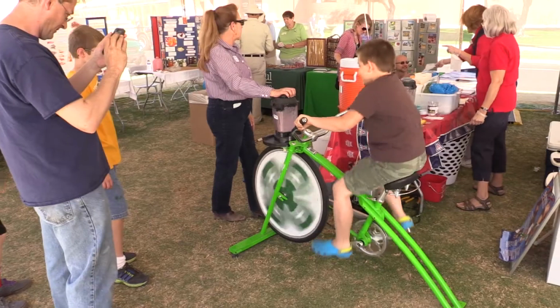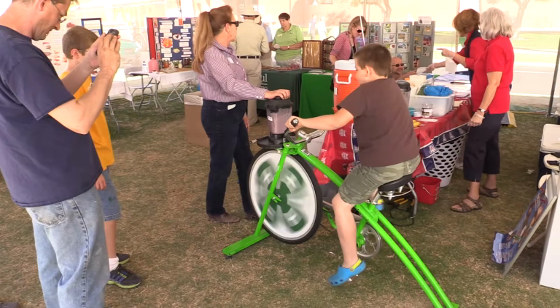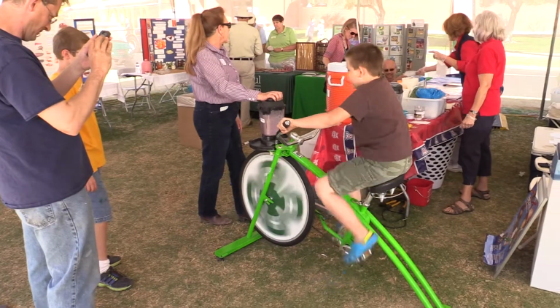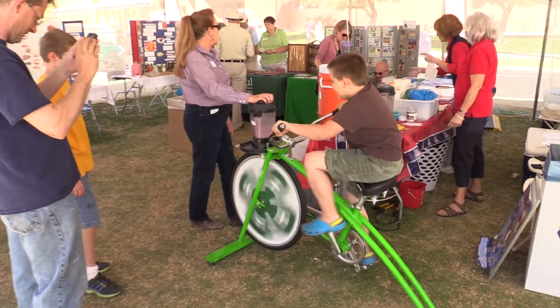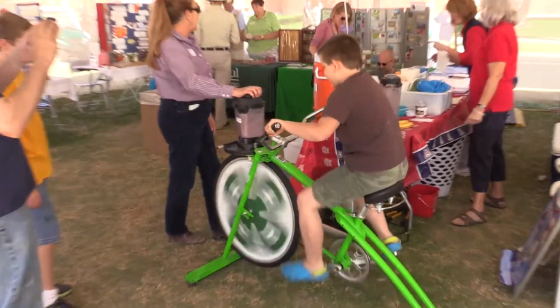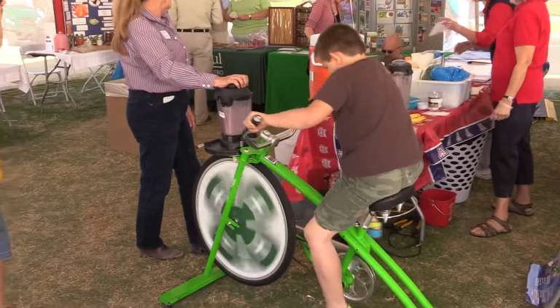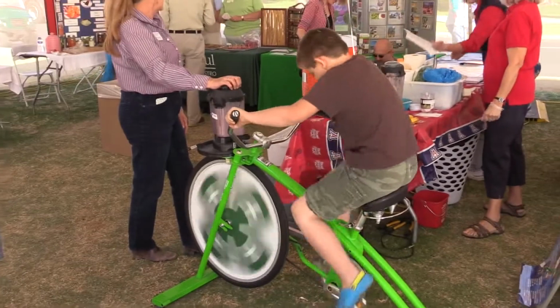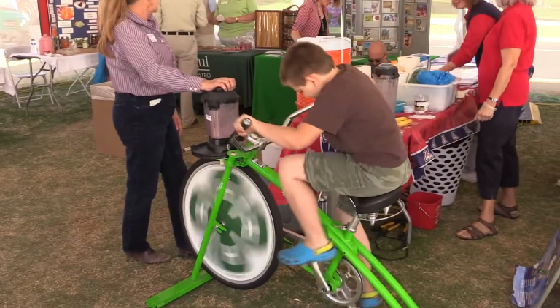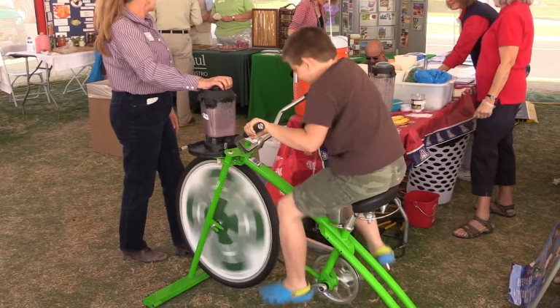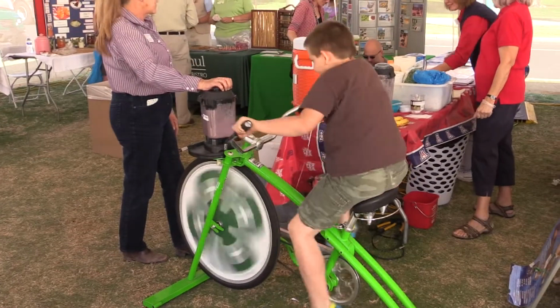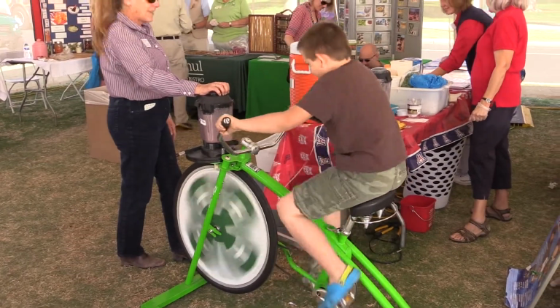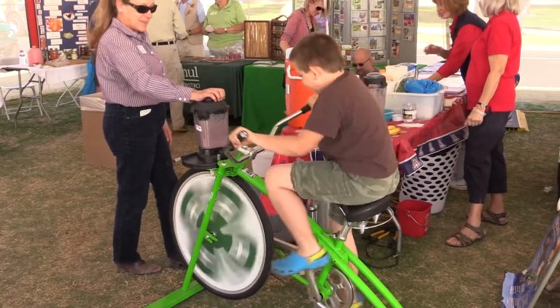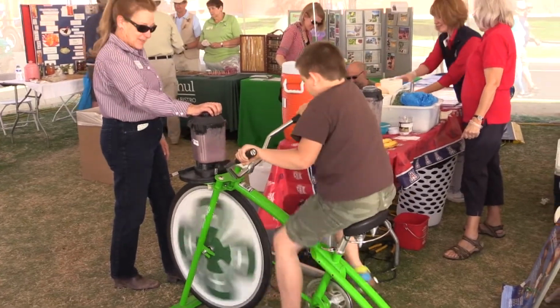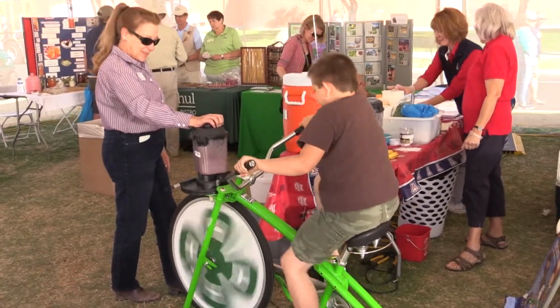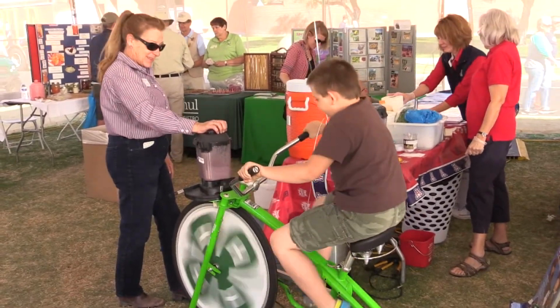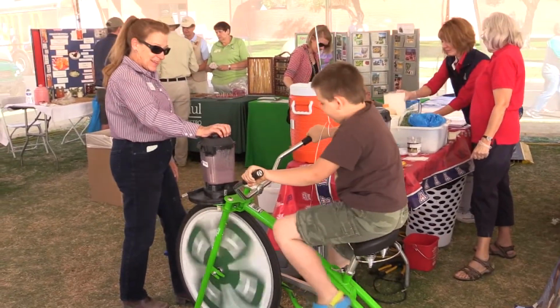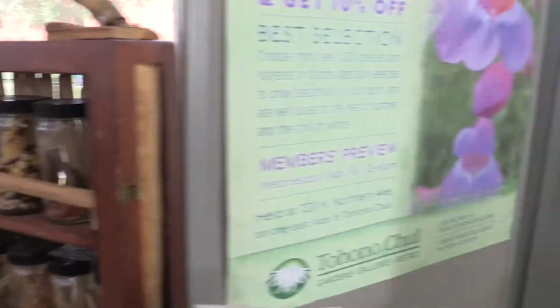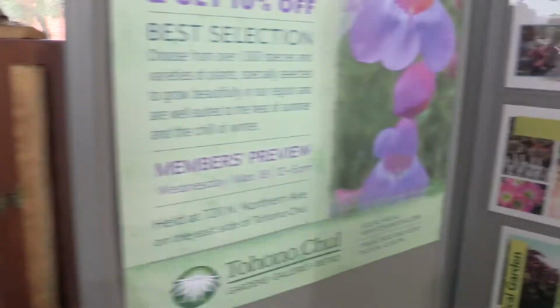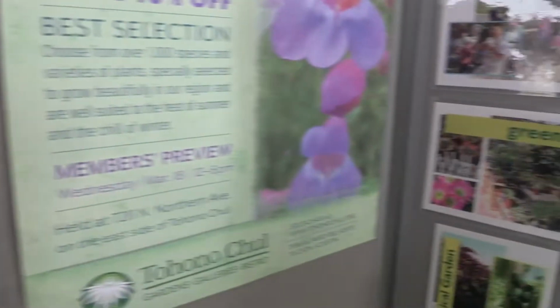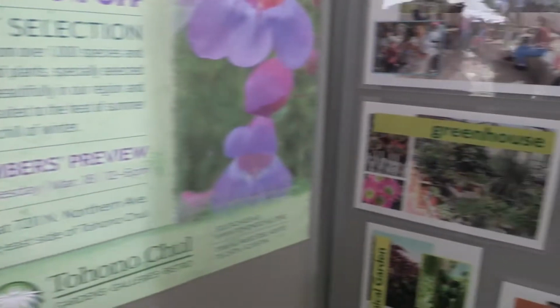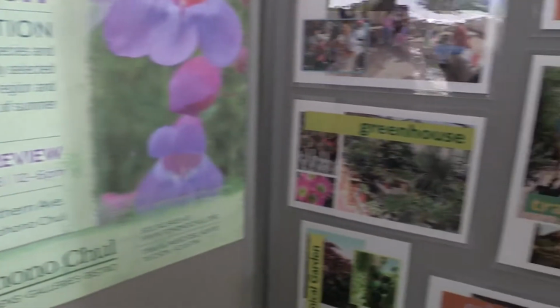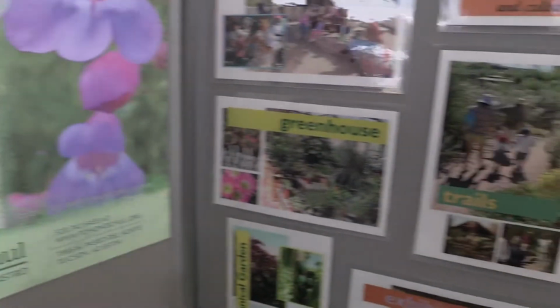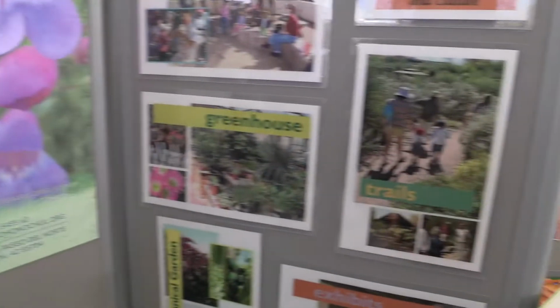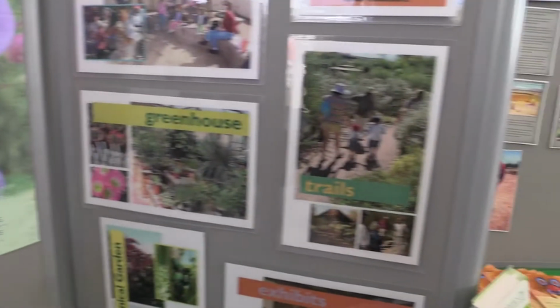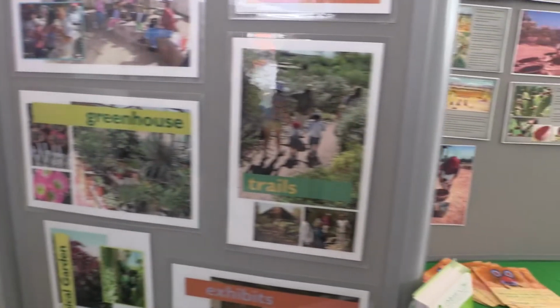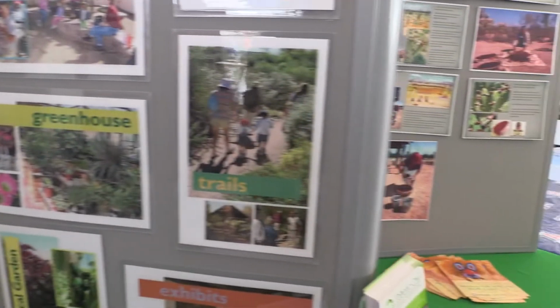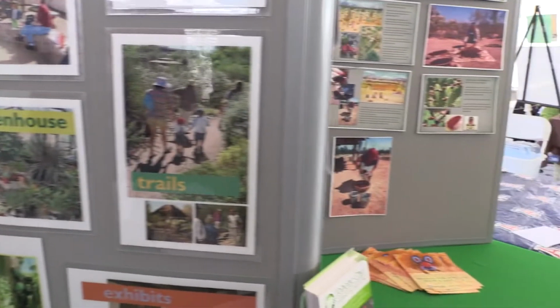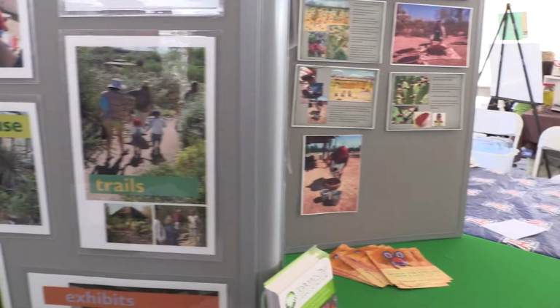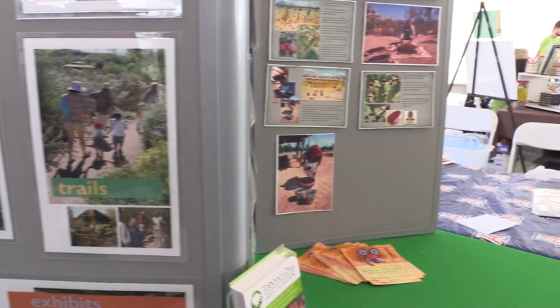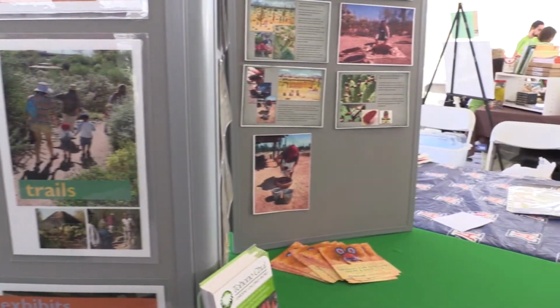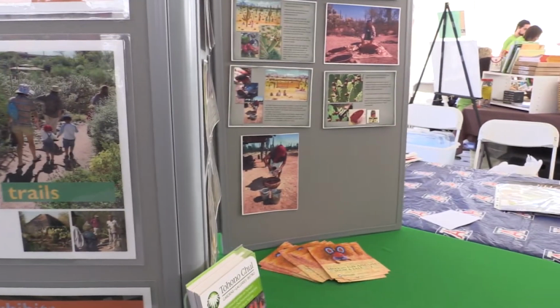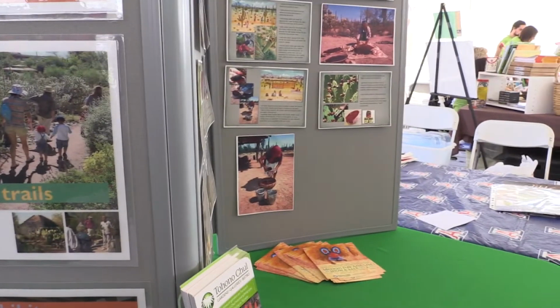Visit this neighborhood if you want to learn about how science affects food, sports, energy, safety, transportation, and more.